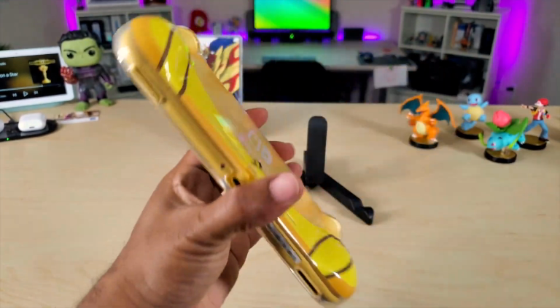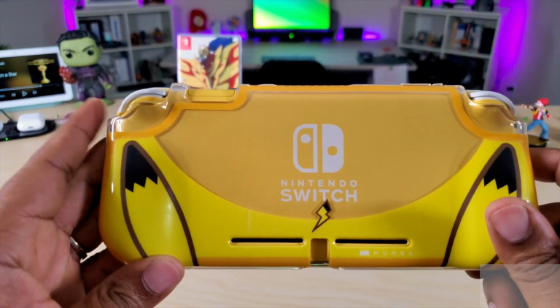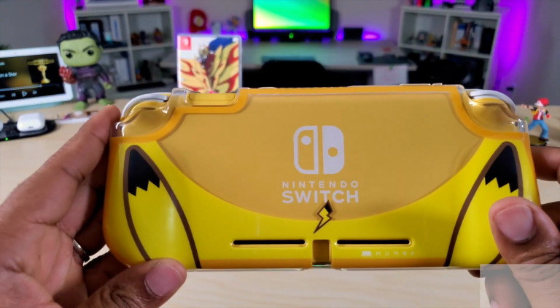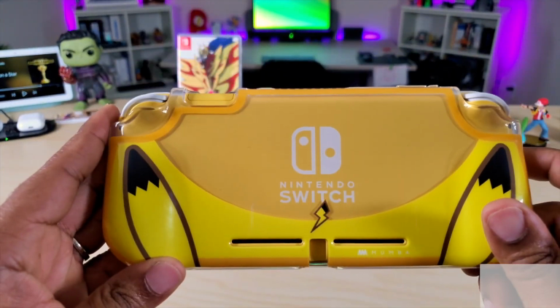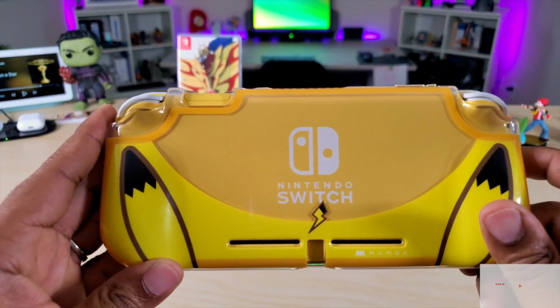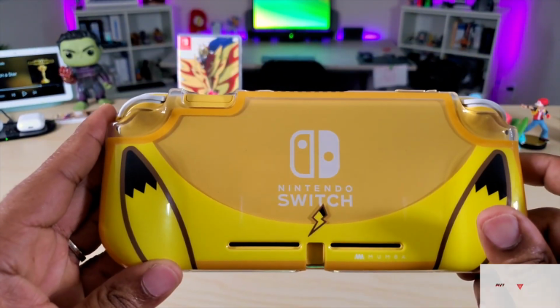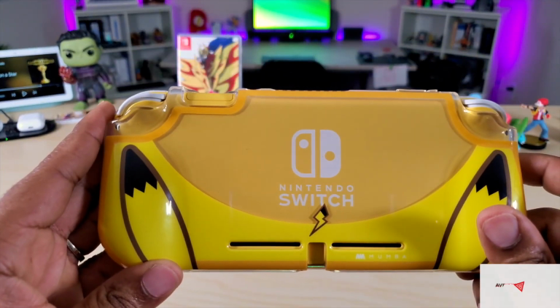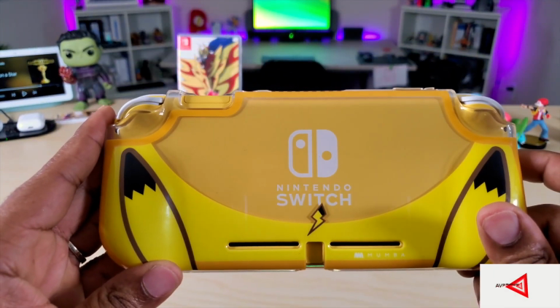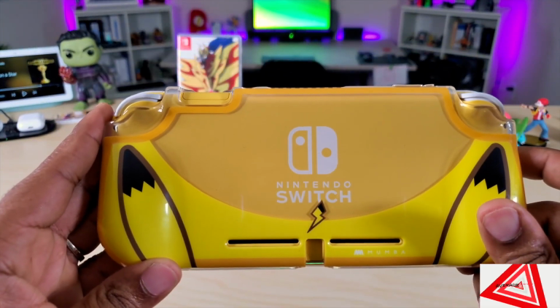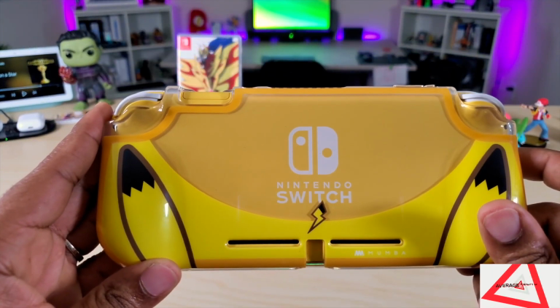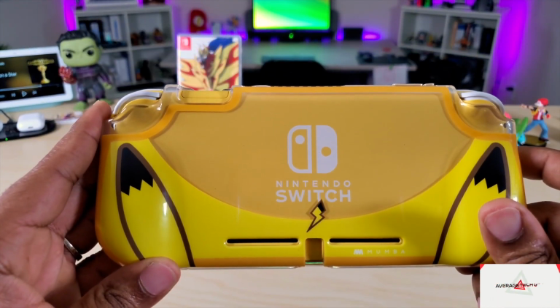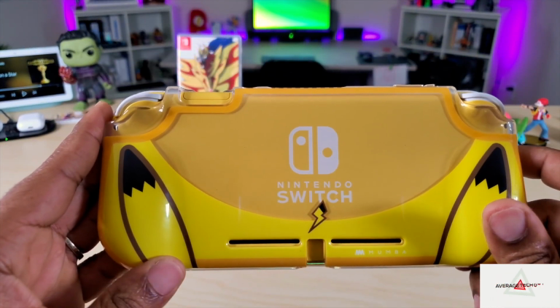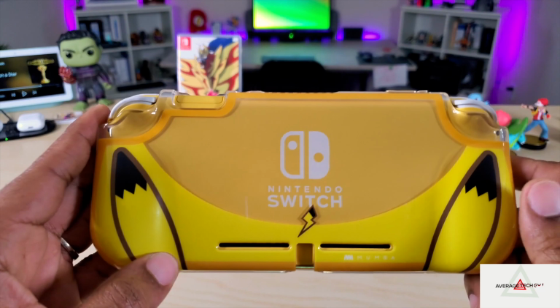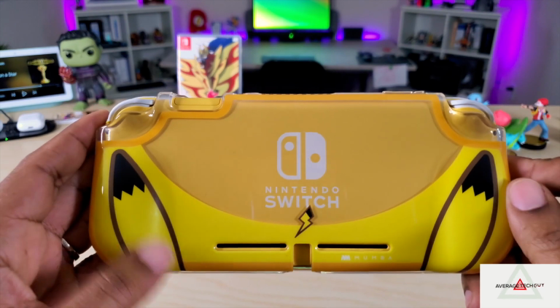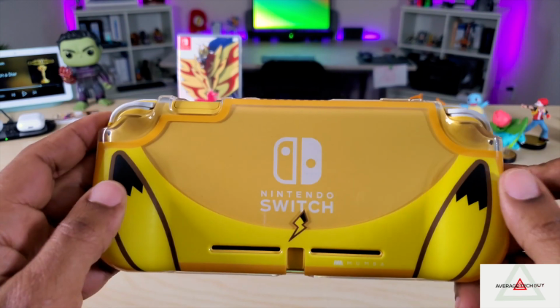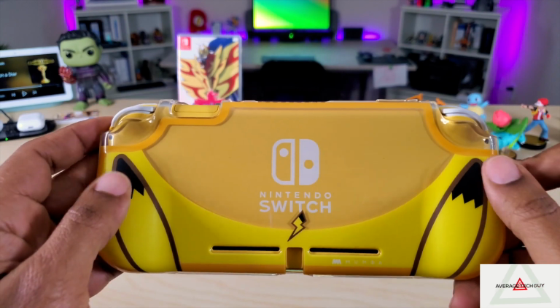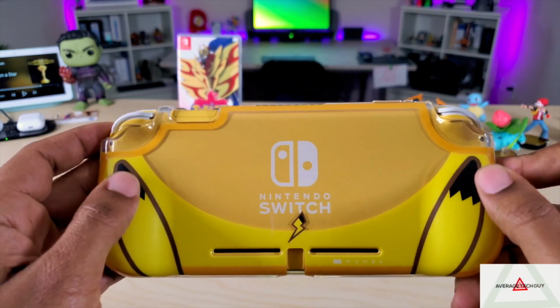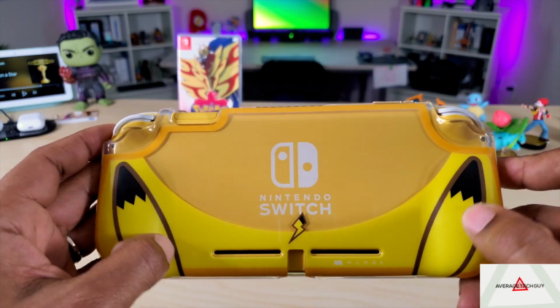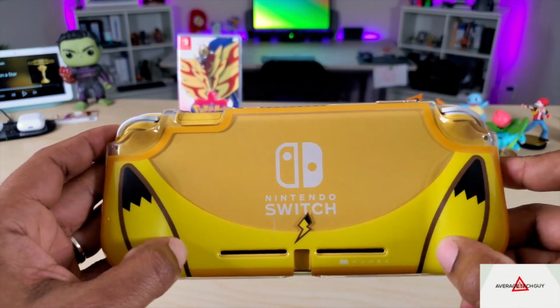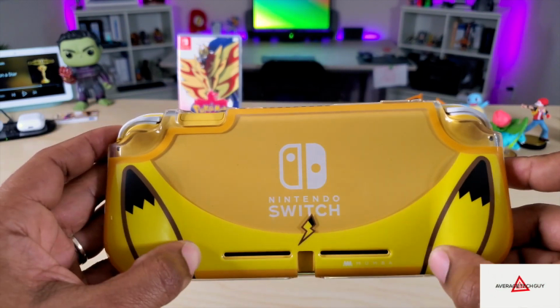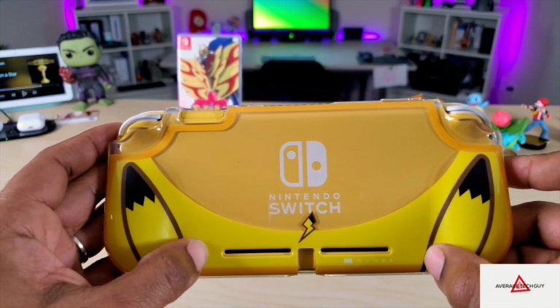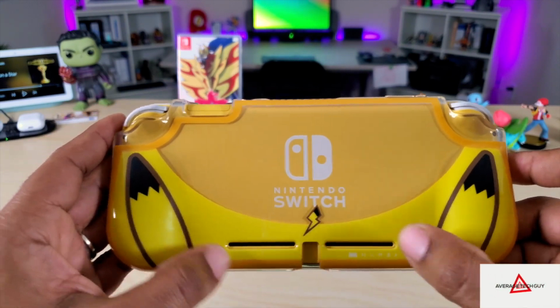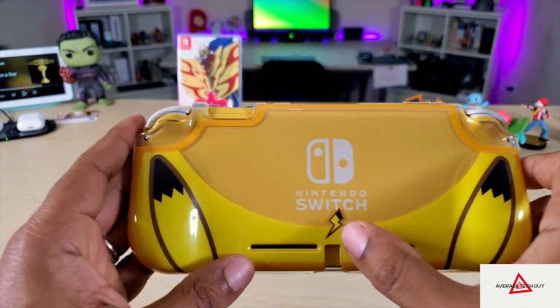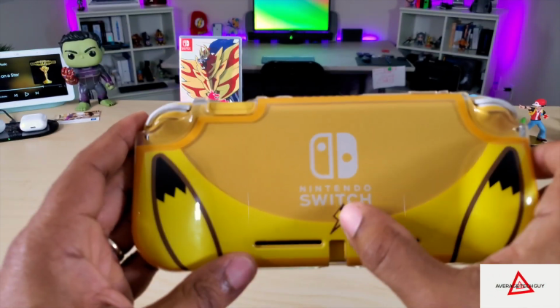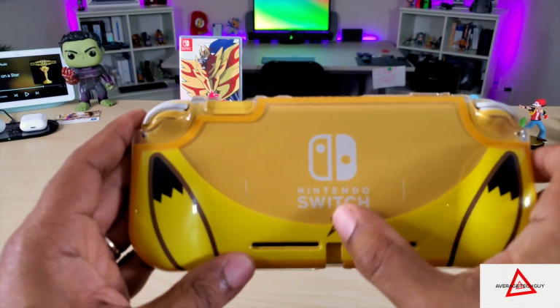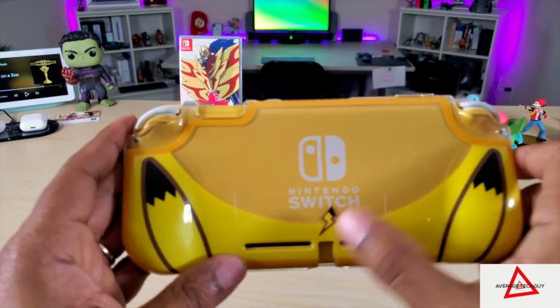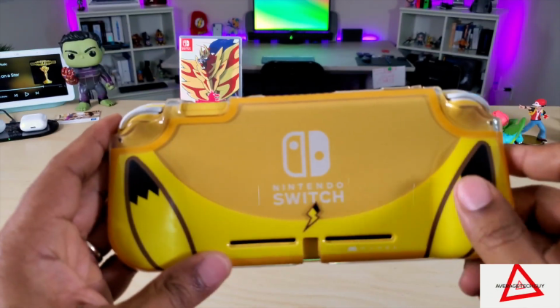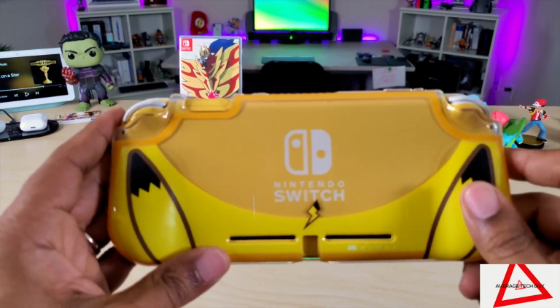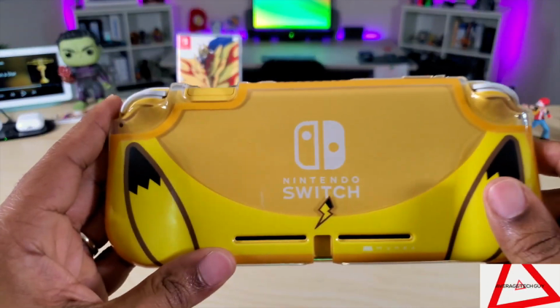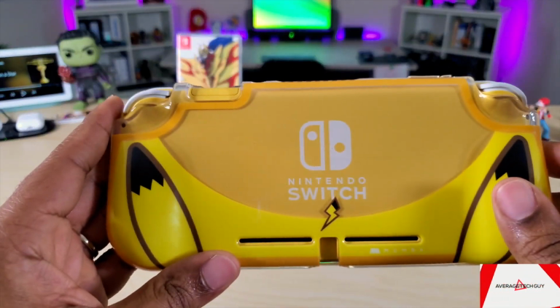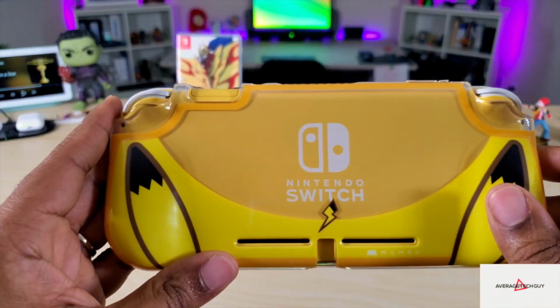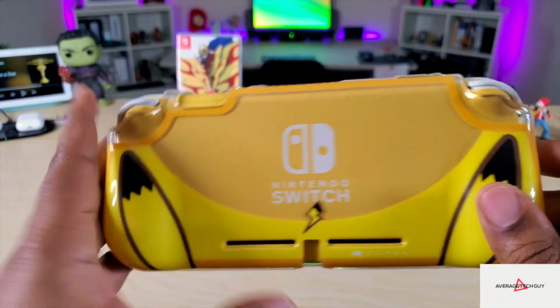Flipping over to the back, you can still see that Nintendo Switch logo, and you get the Pikachu ears as well as a little Pikachu tail.